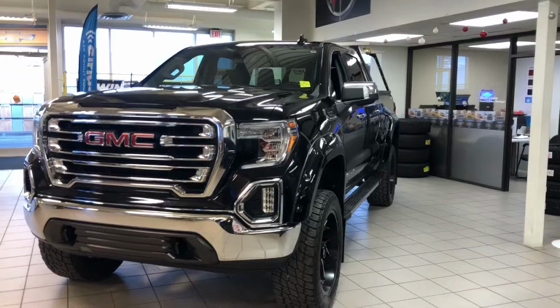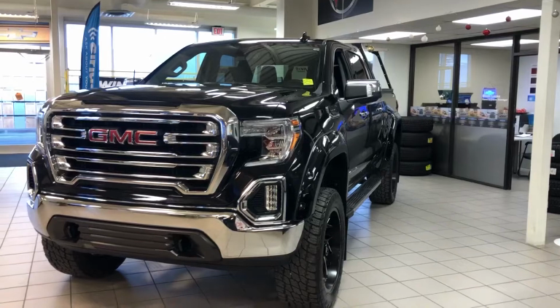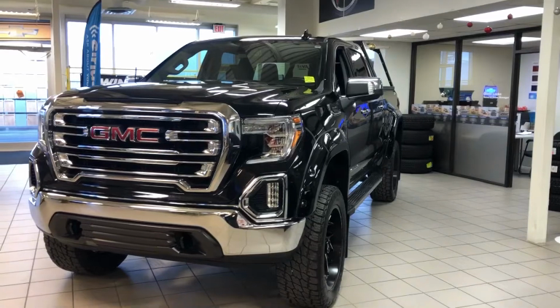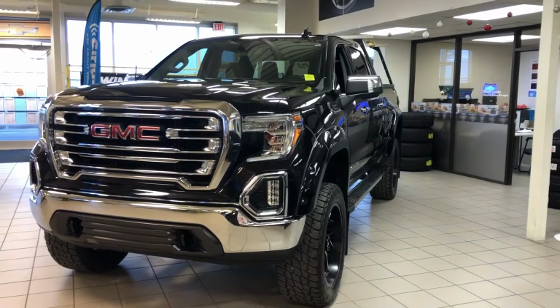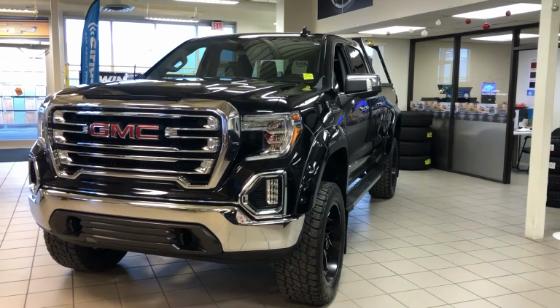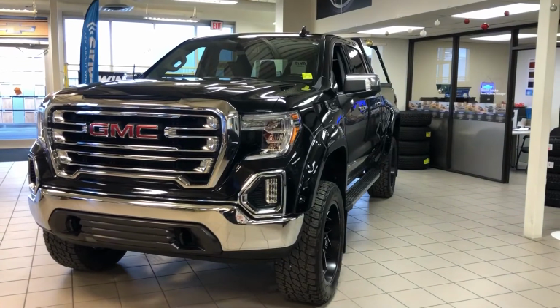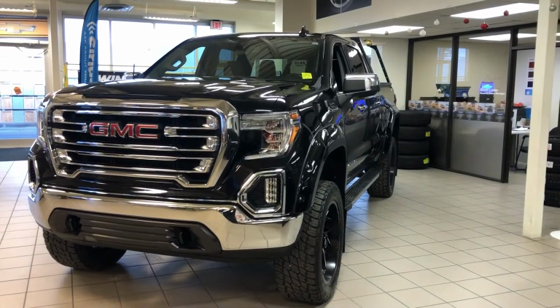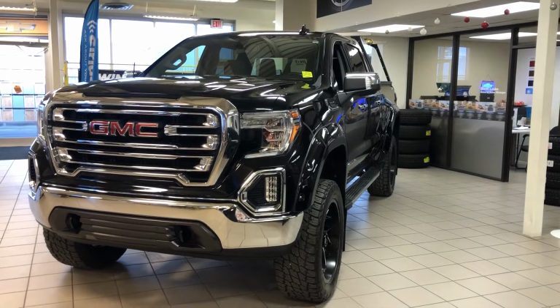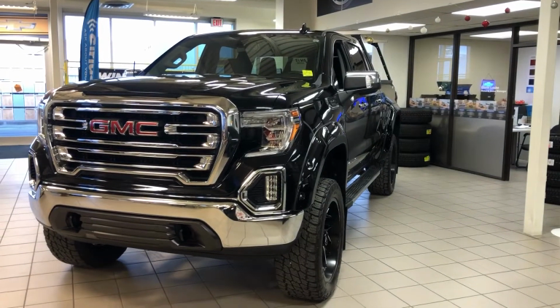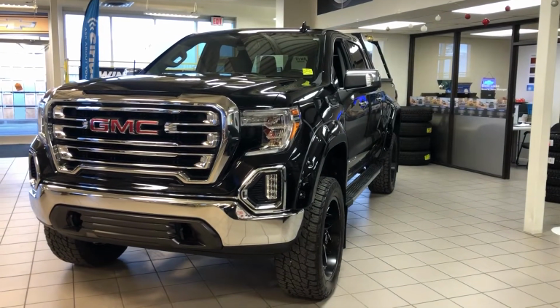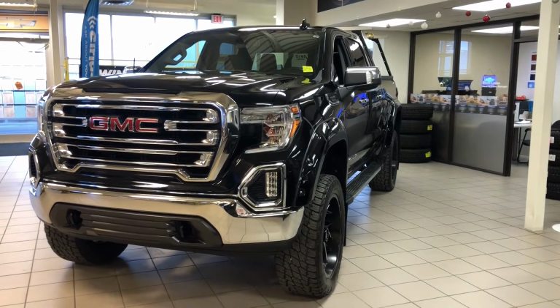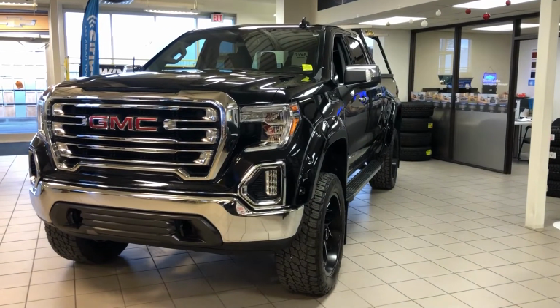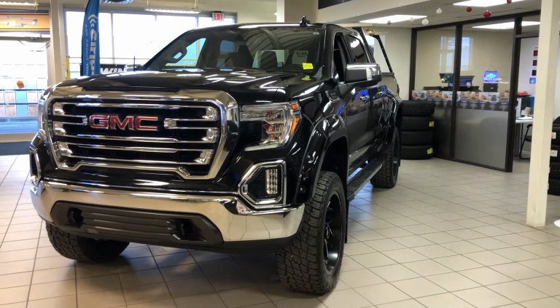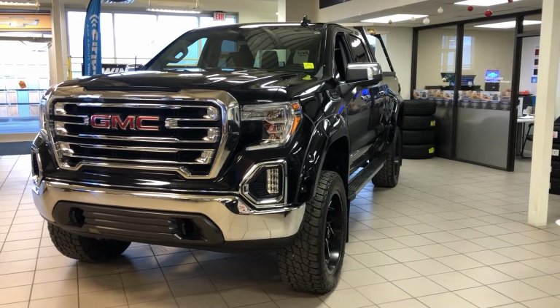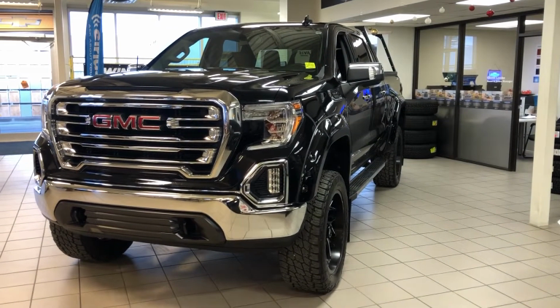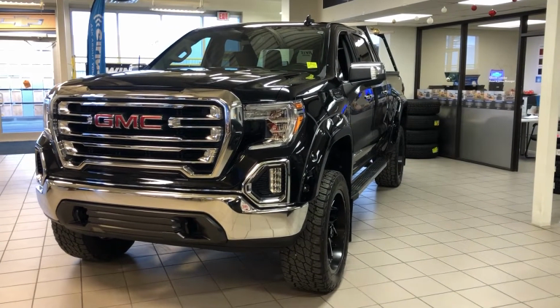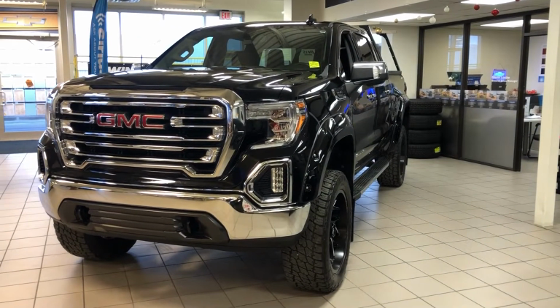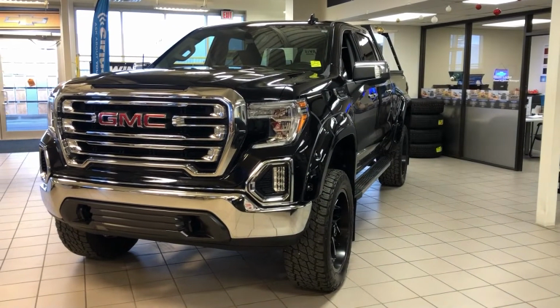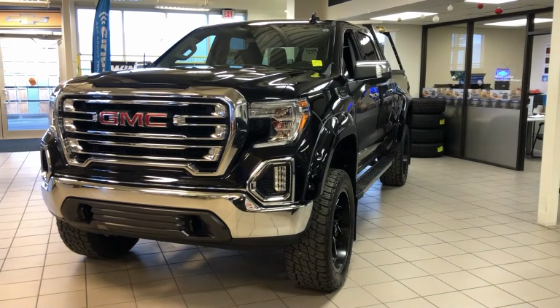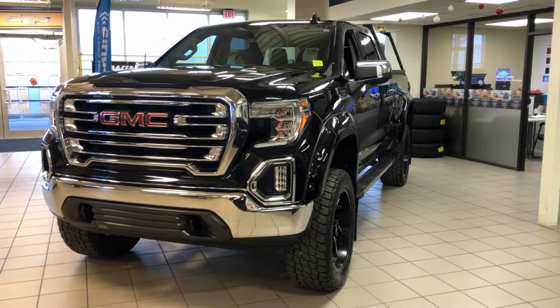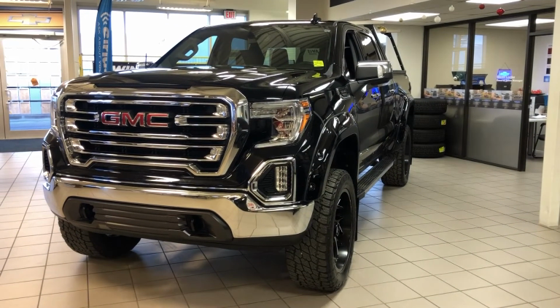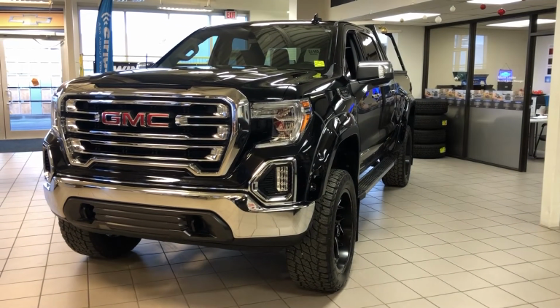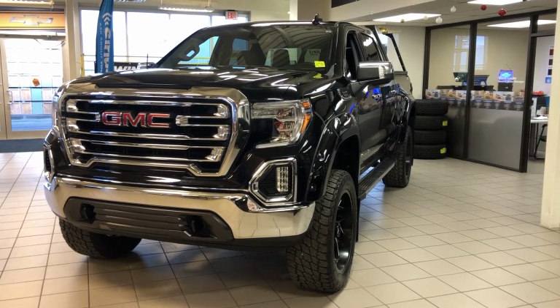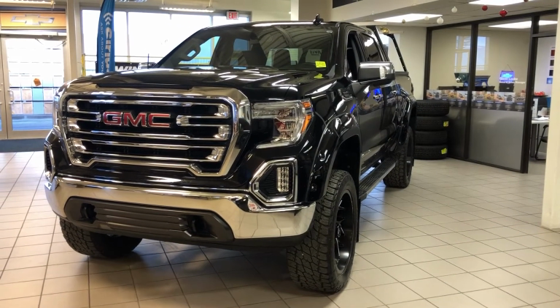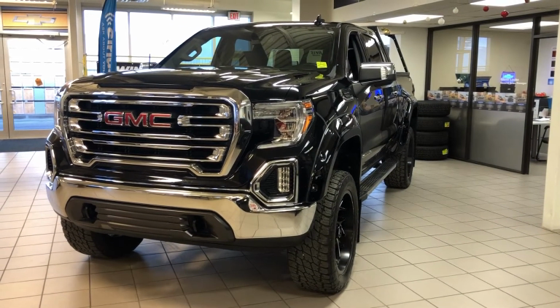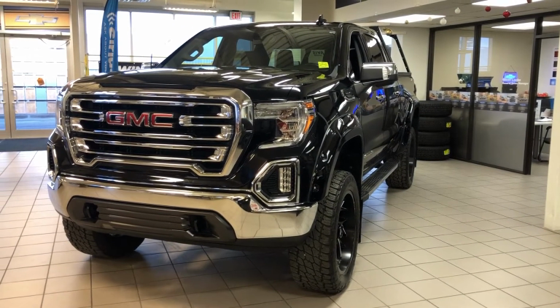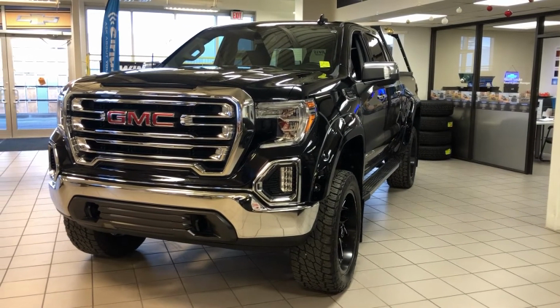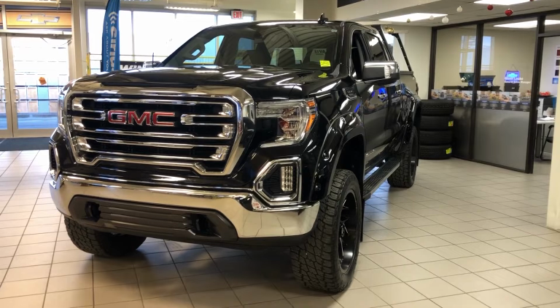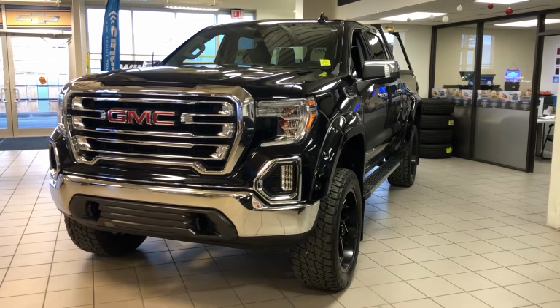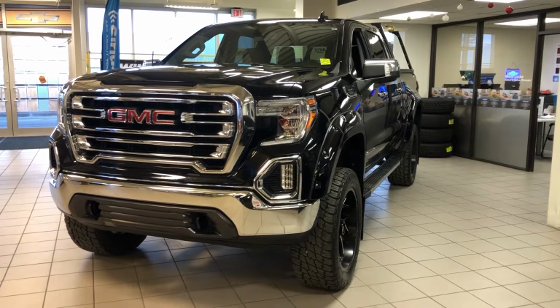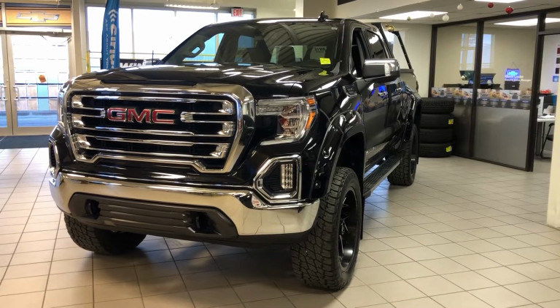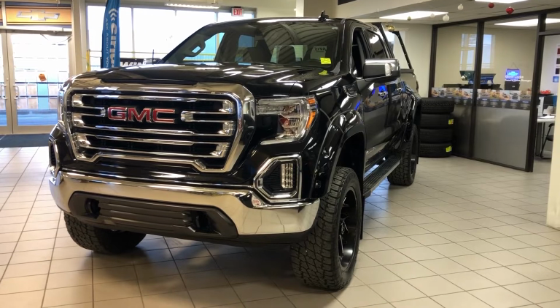Hey everyone, today we're going to be taking a quick look at this 2020 GMC Sierra 1500.